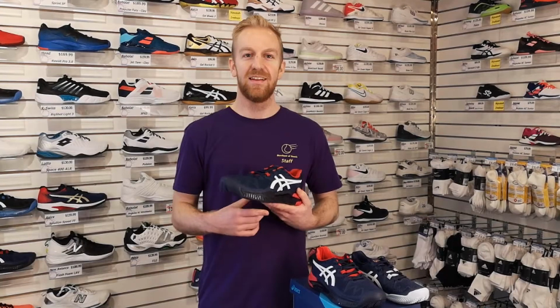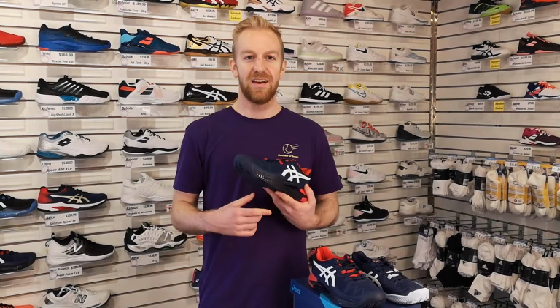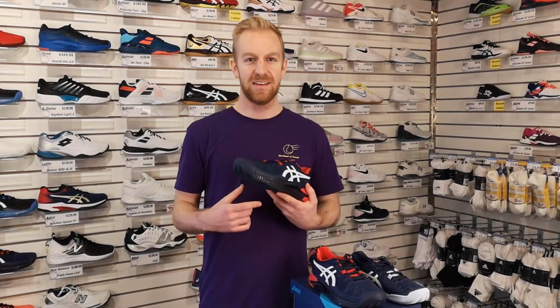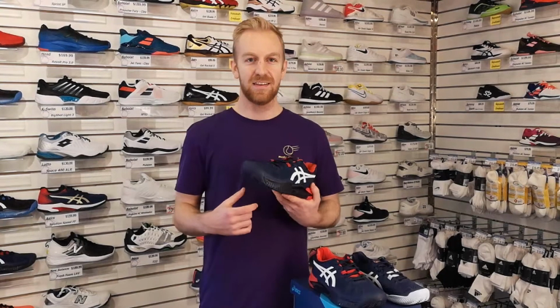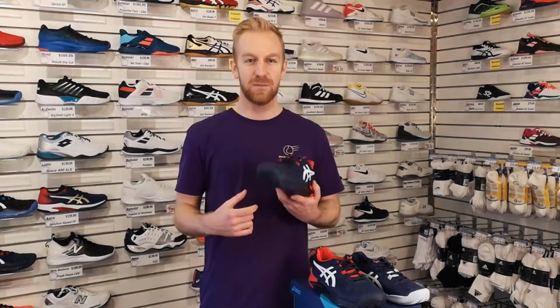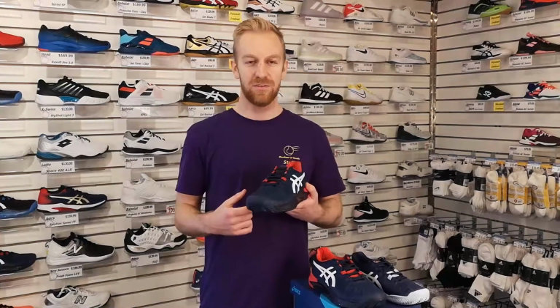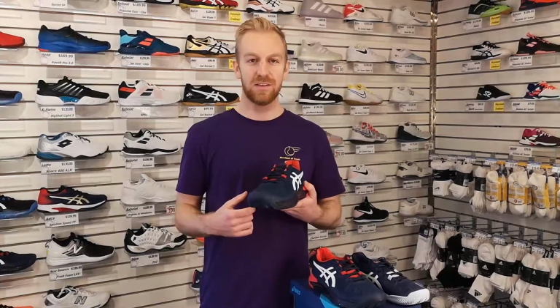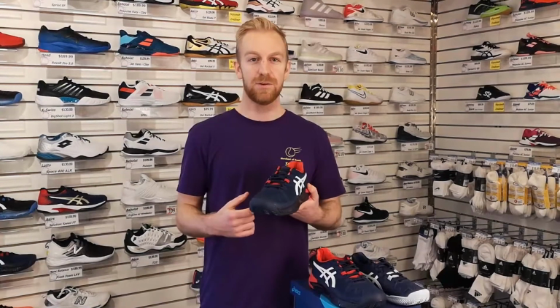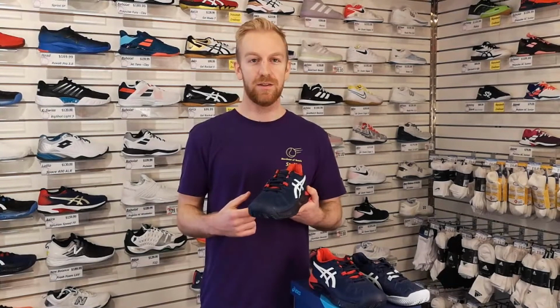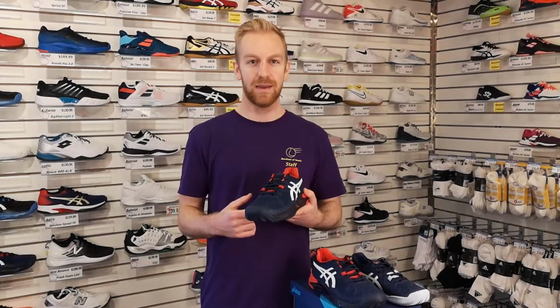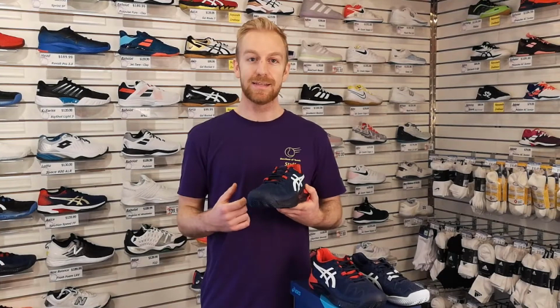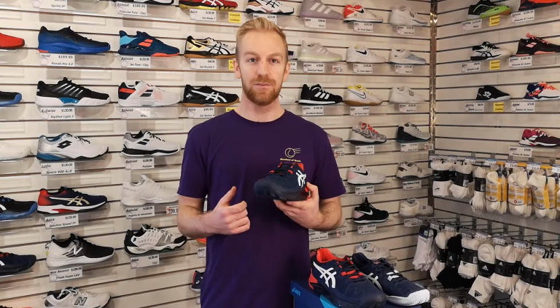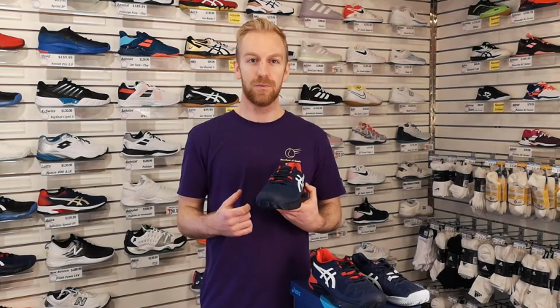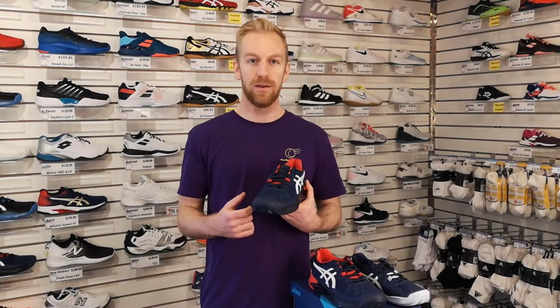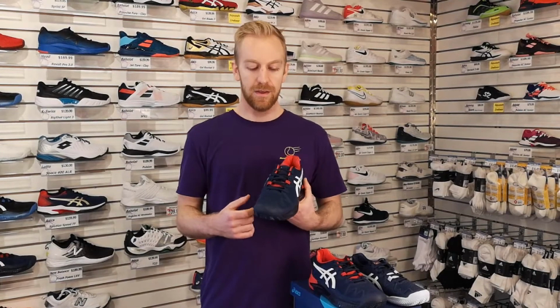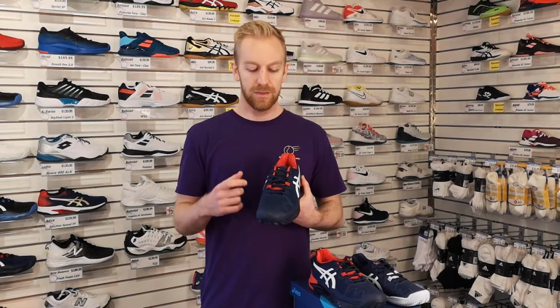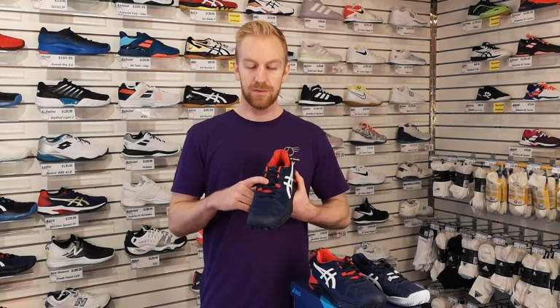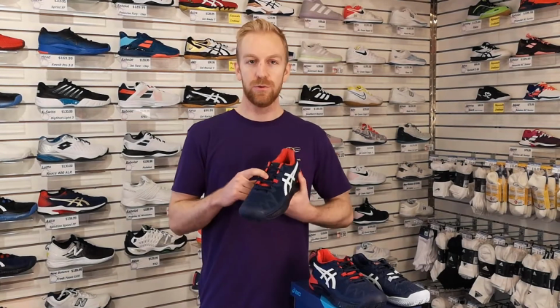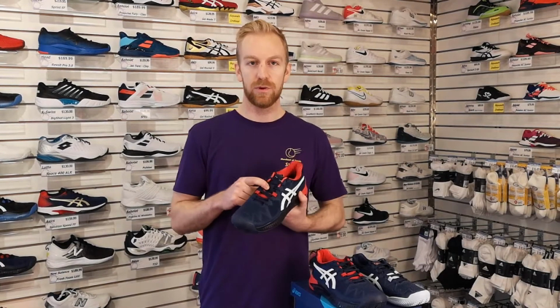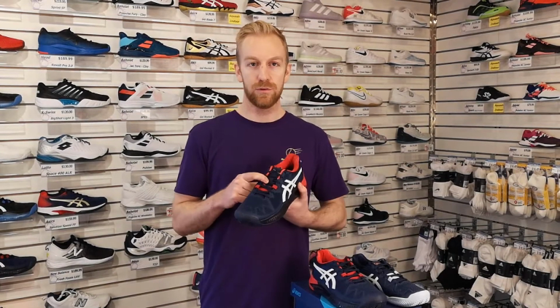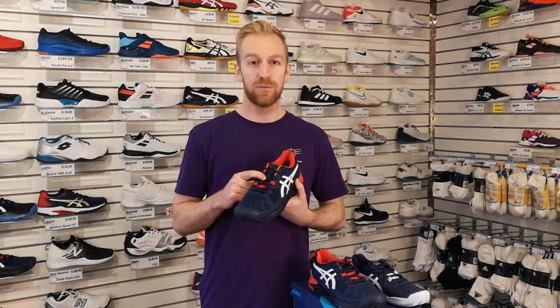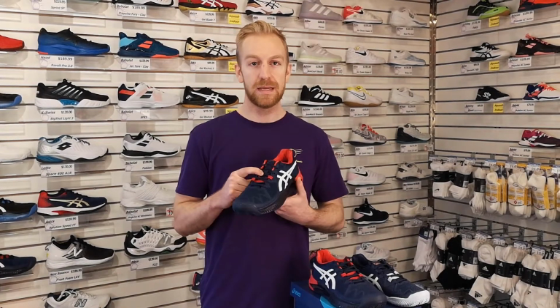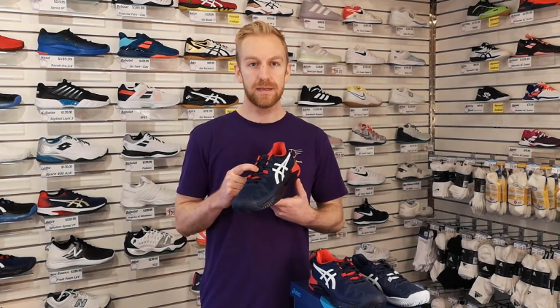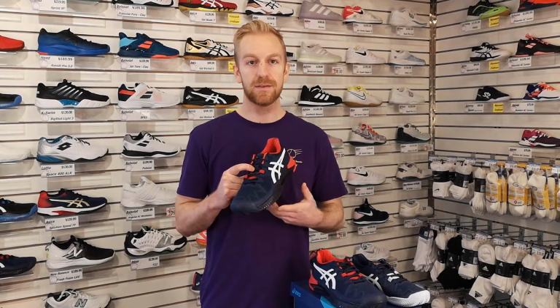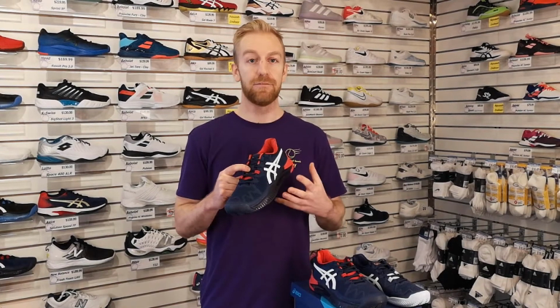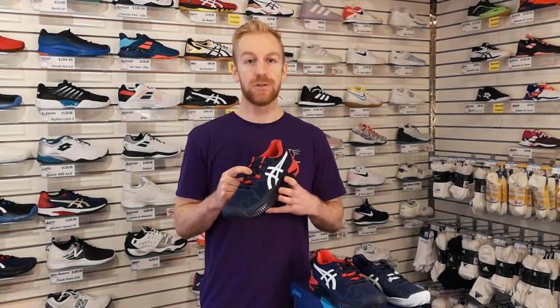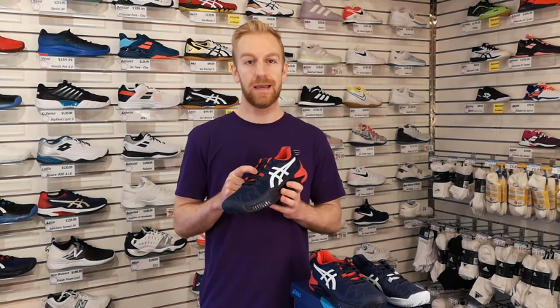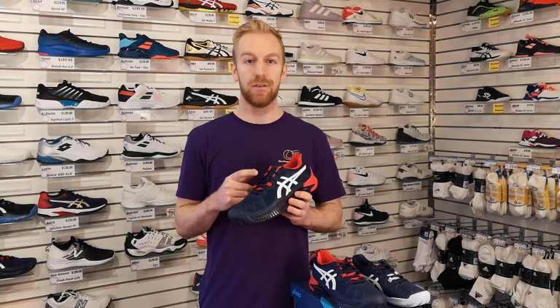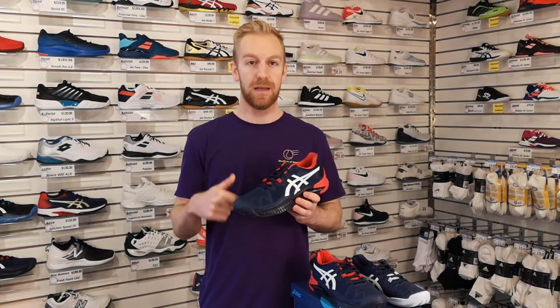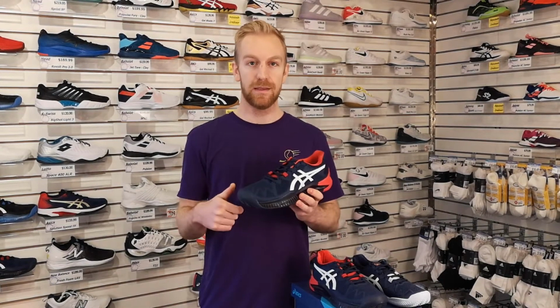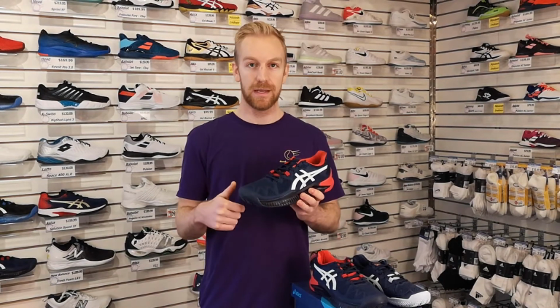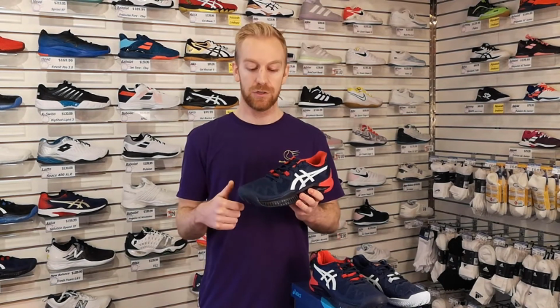Hi guys, I'm Steven and today we're taking a look at tennis footwear. This is the newest resolution from Asics, version 8 of their best-selling tennis shoe.